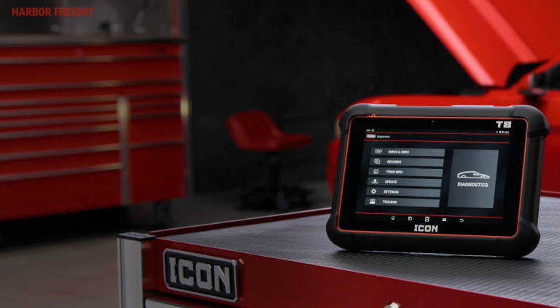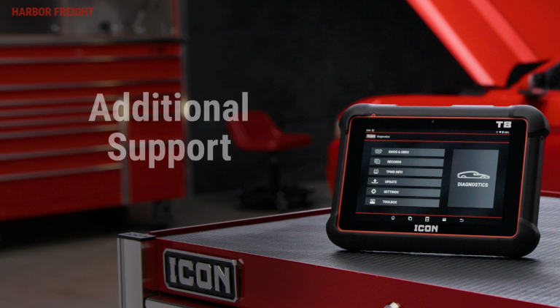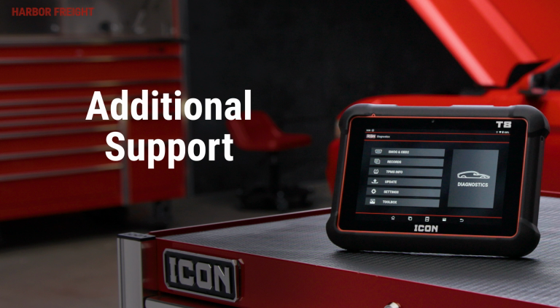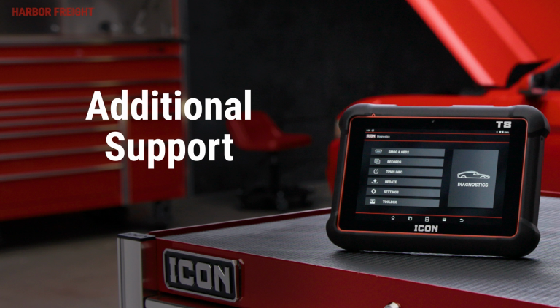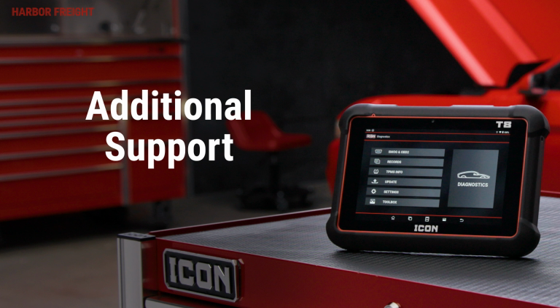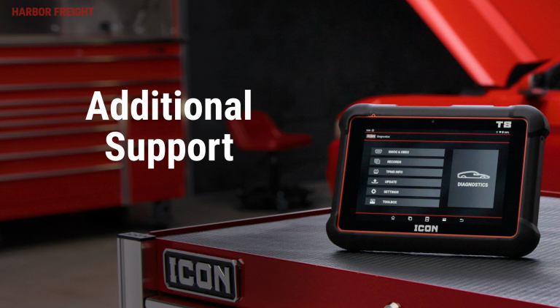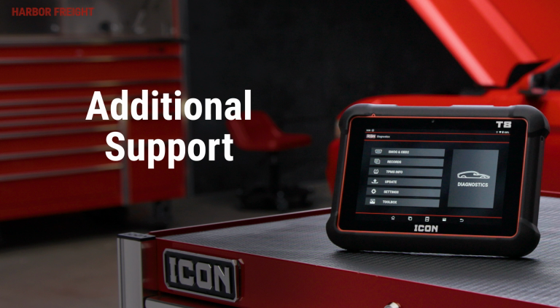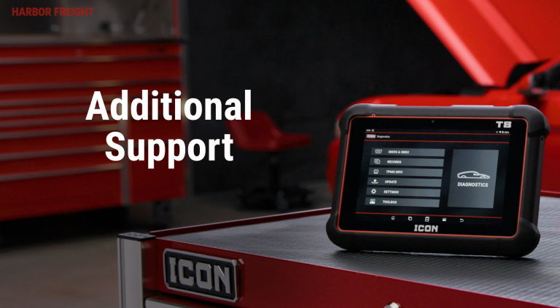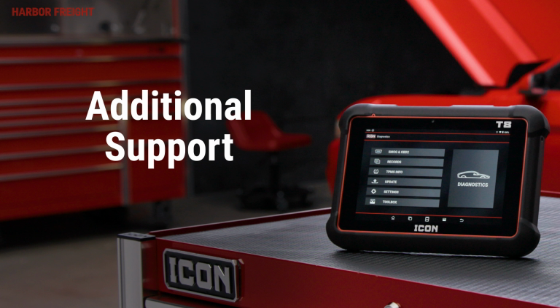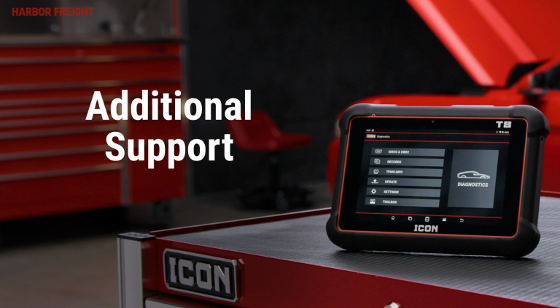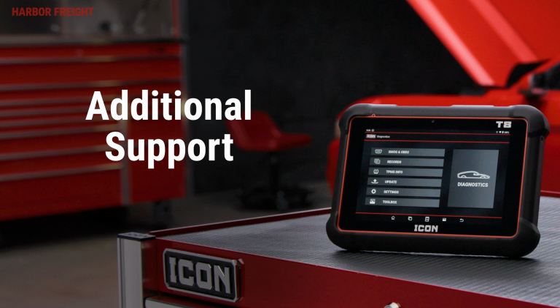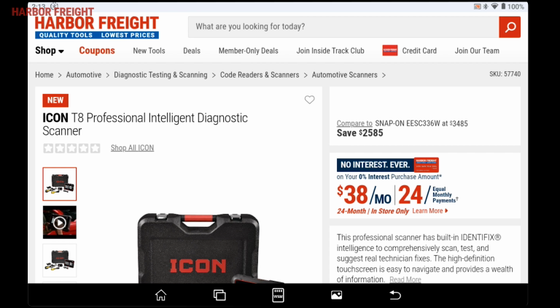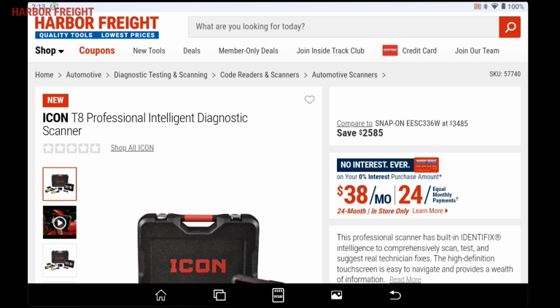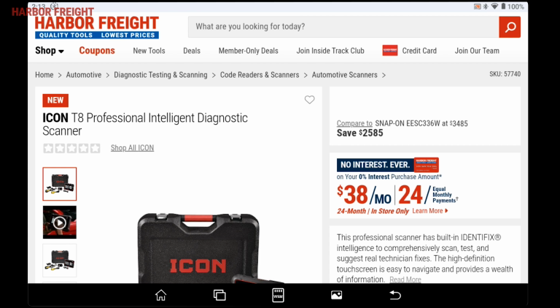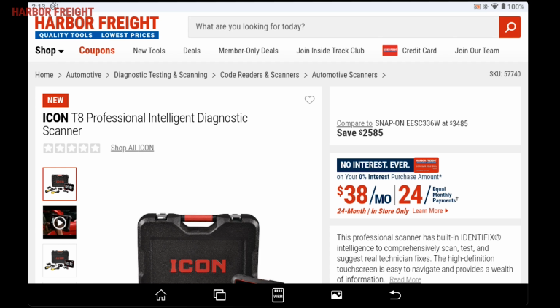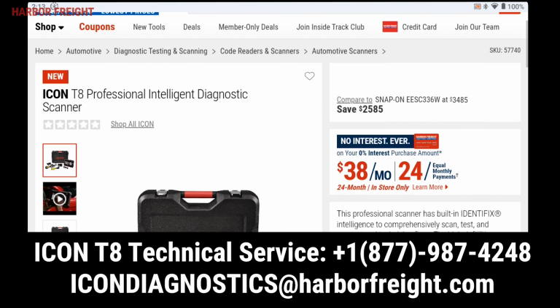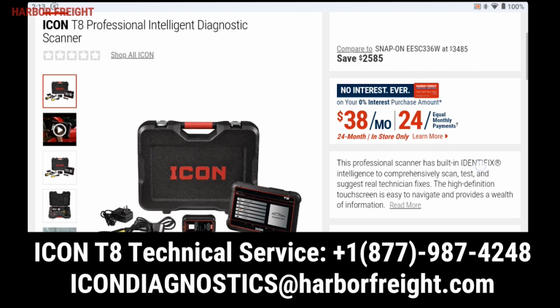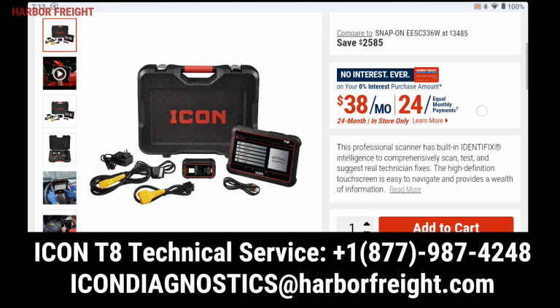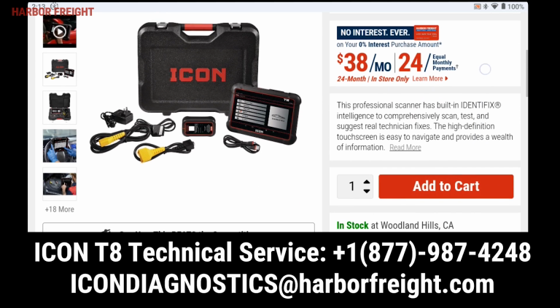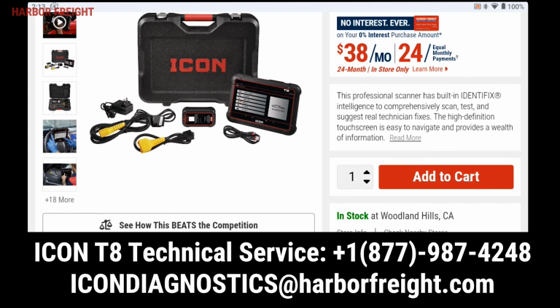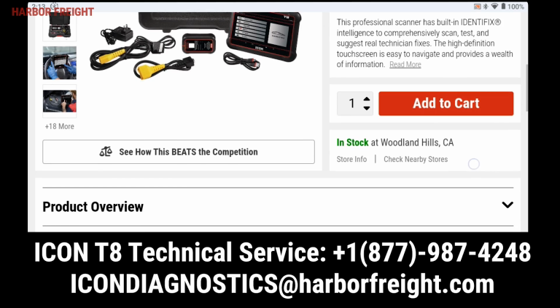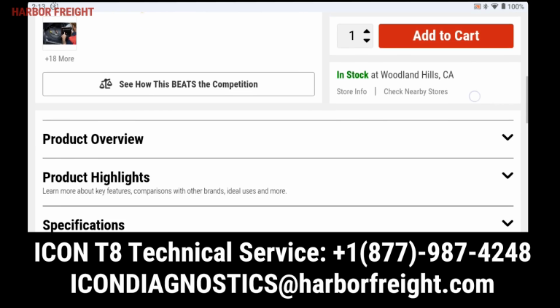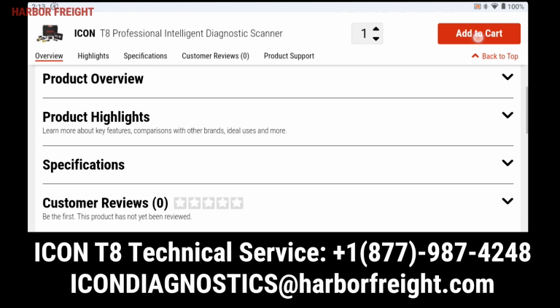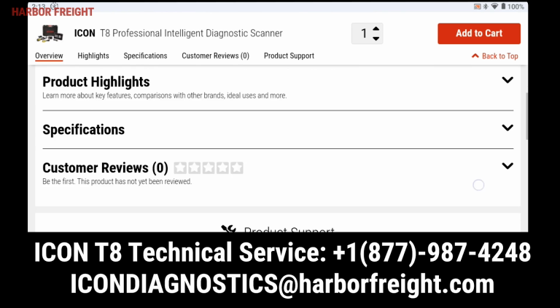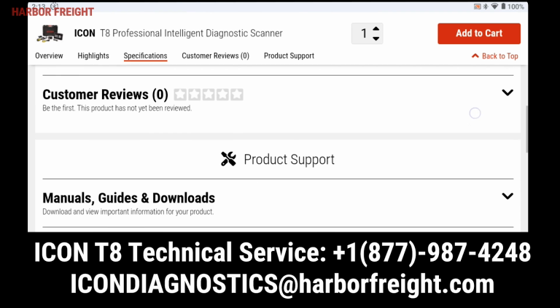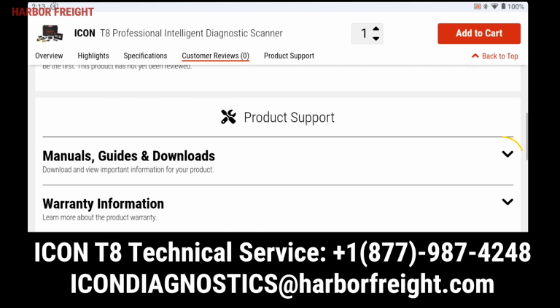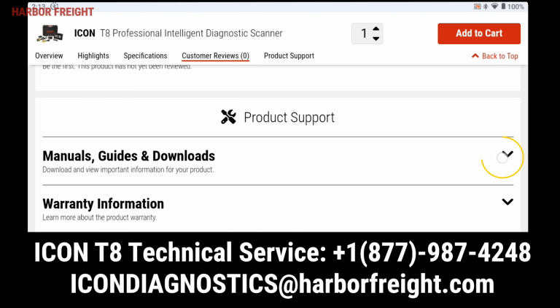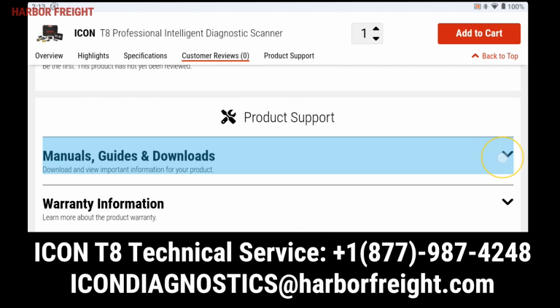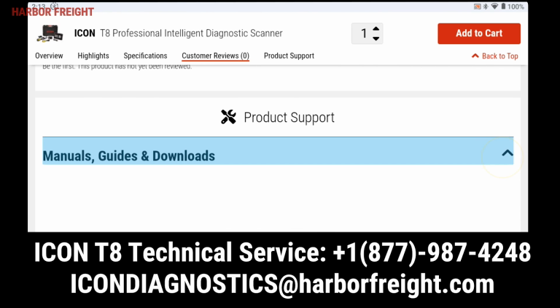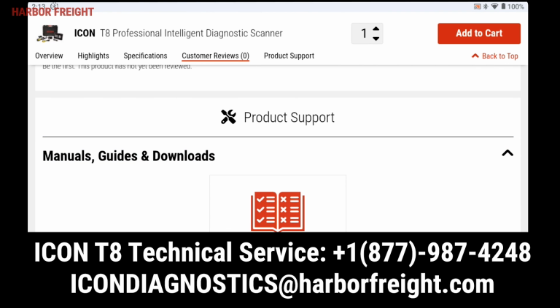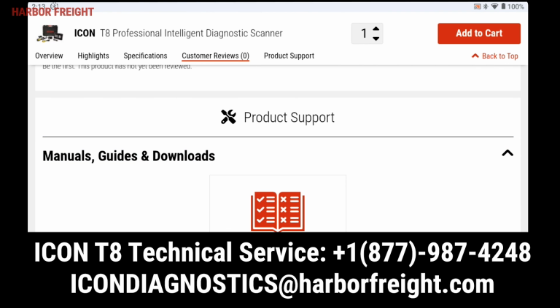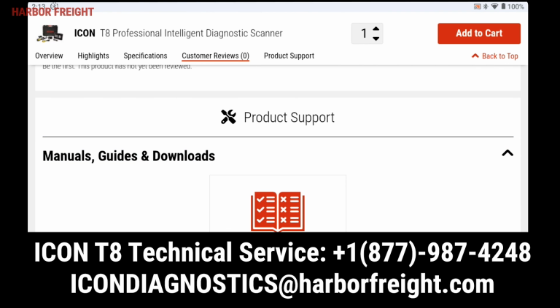You can find additional support information and videos on our website, or you can contact our Technical Support Center directly and we'll be happy to help.